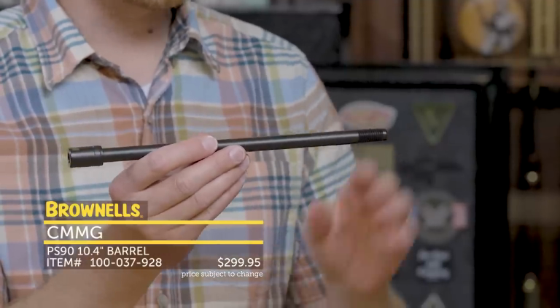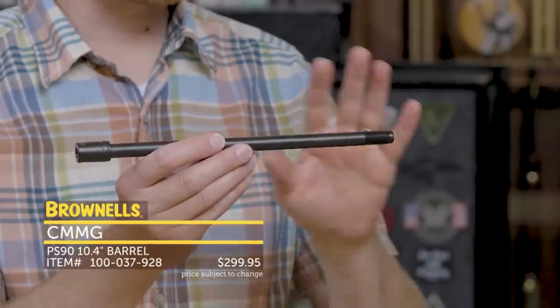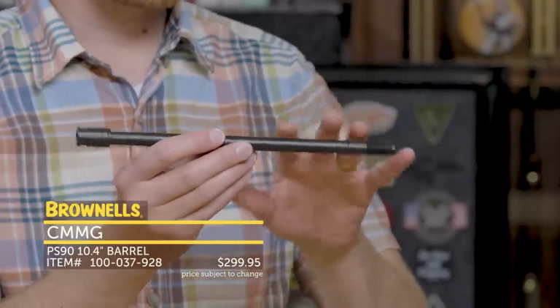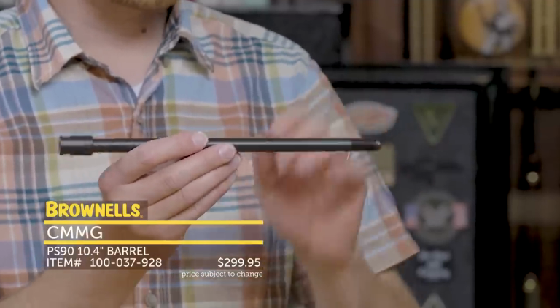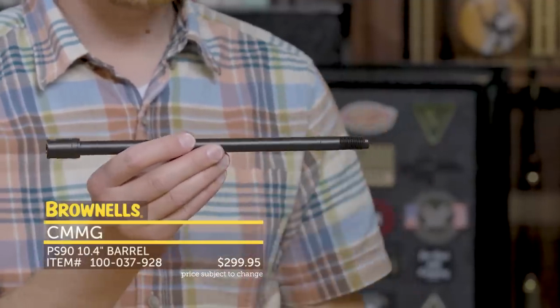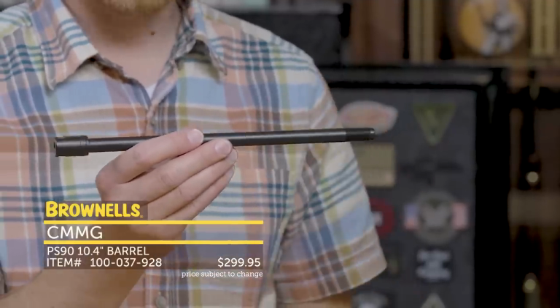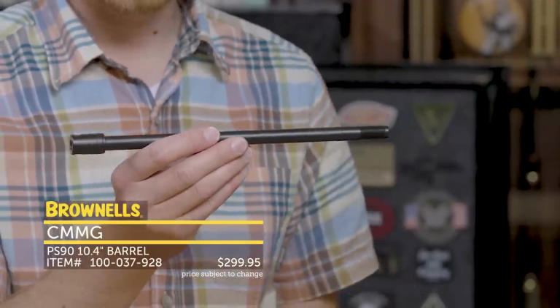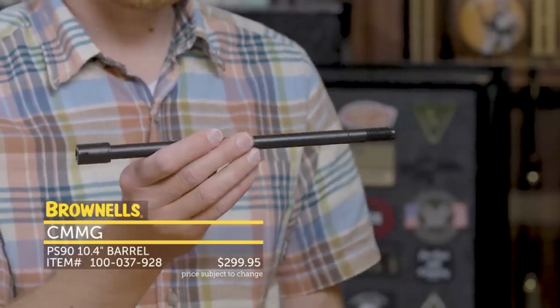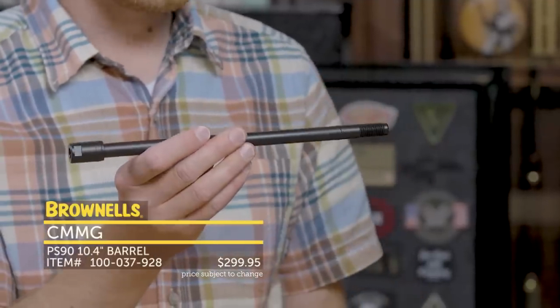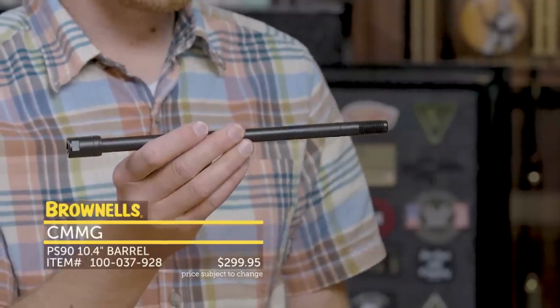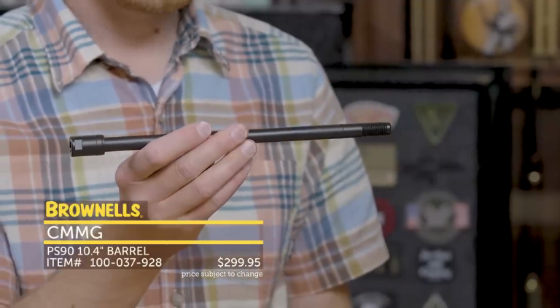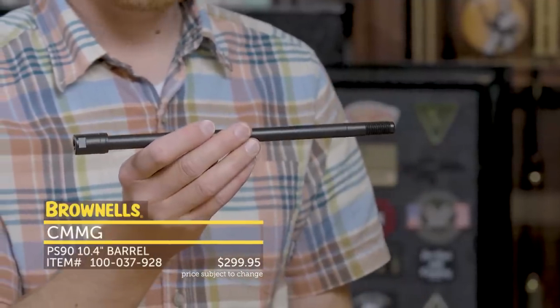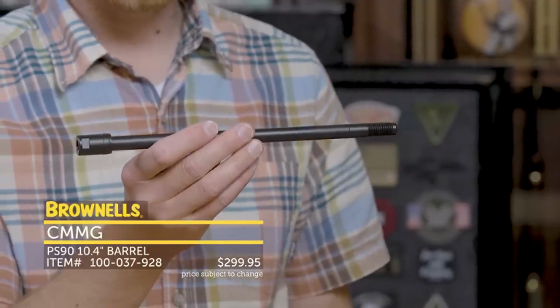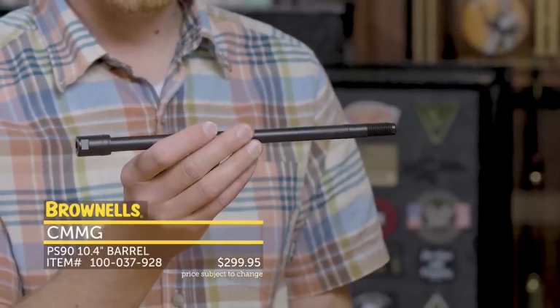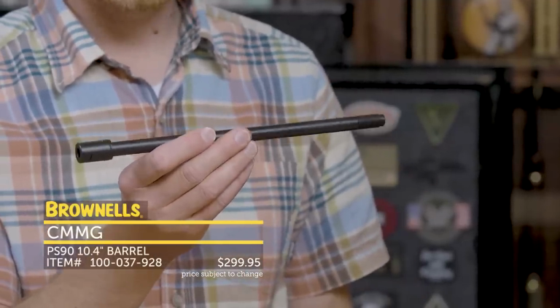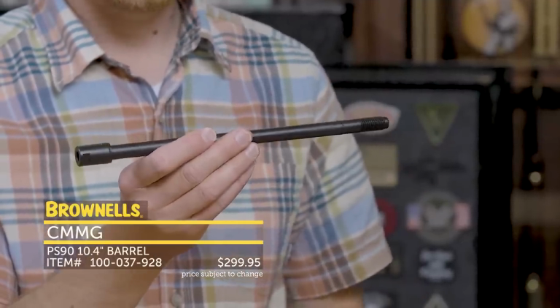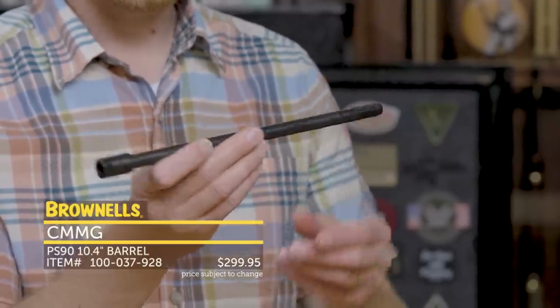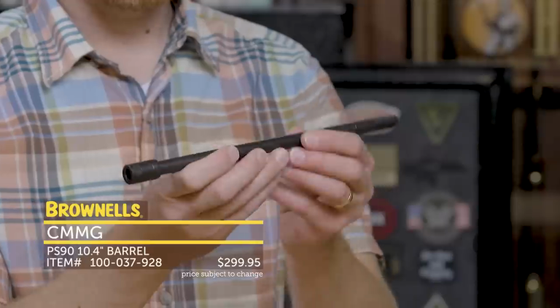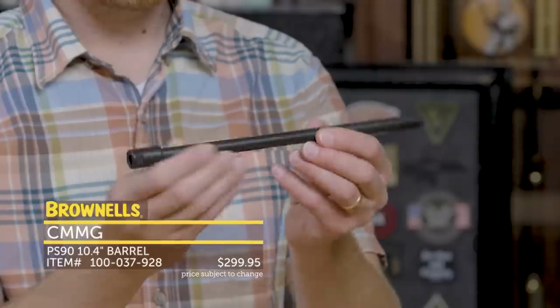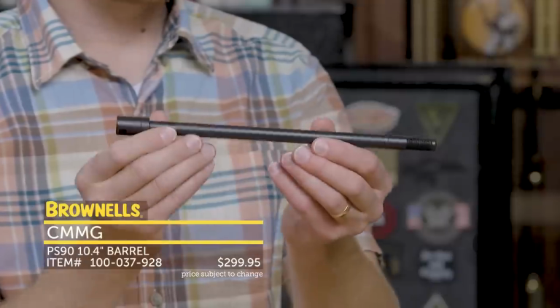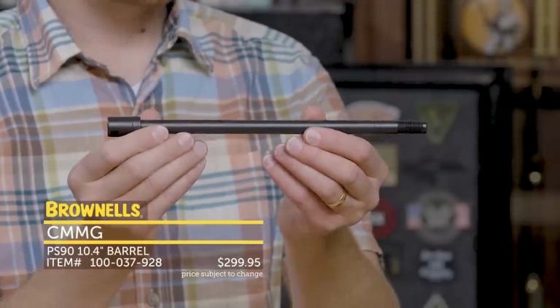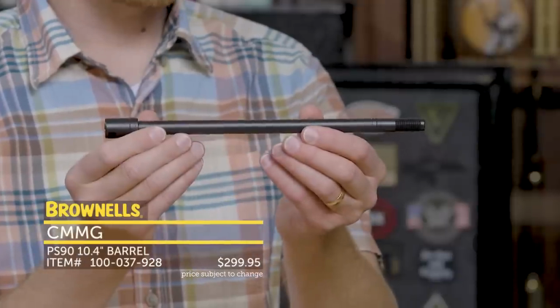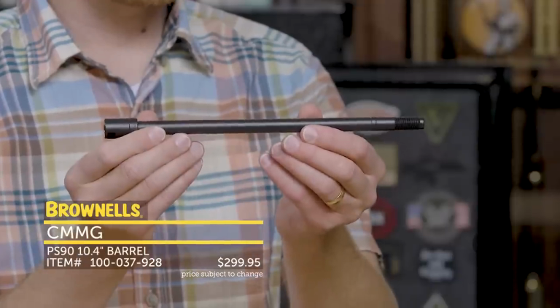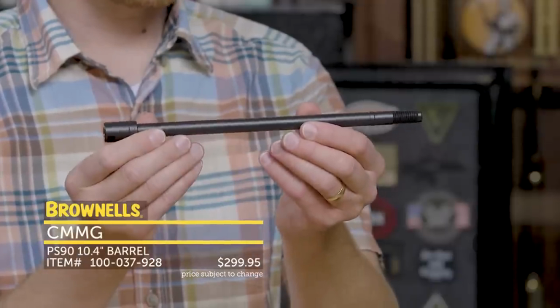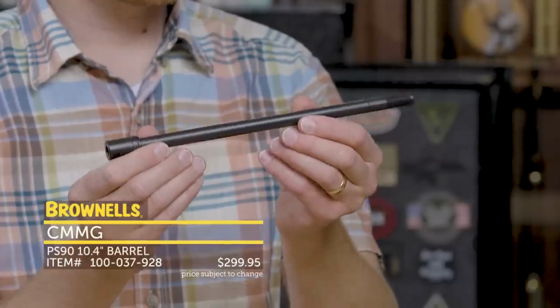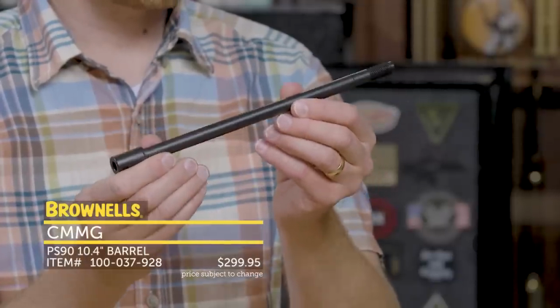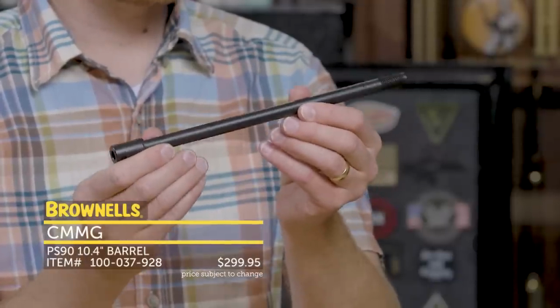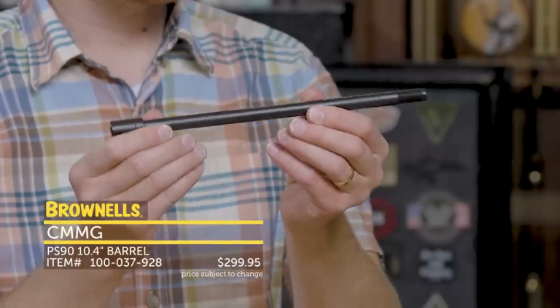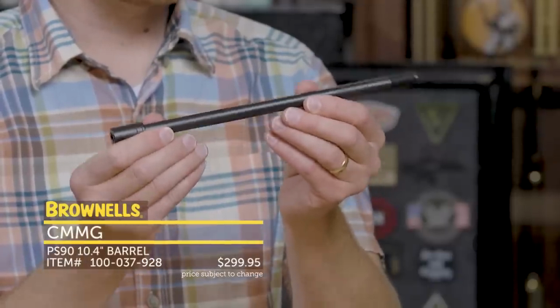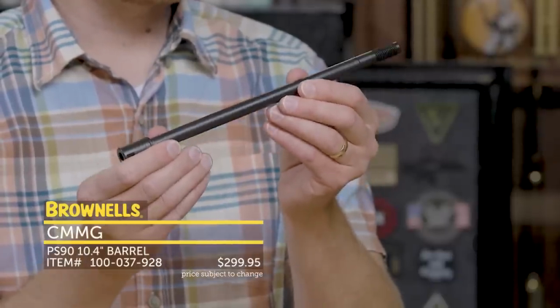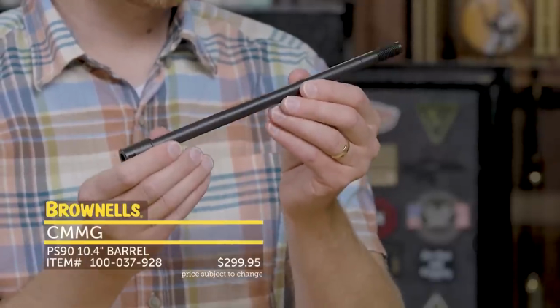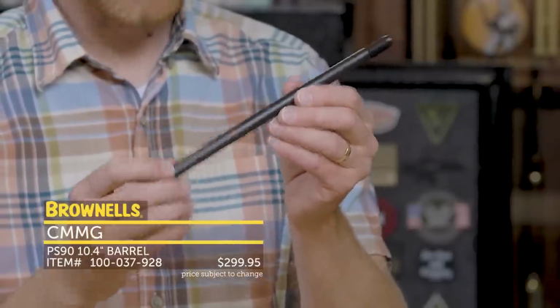So this is a great way to SBR your FN PS90 — it's their short barrel for the 5.7 PS90.